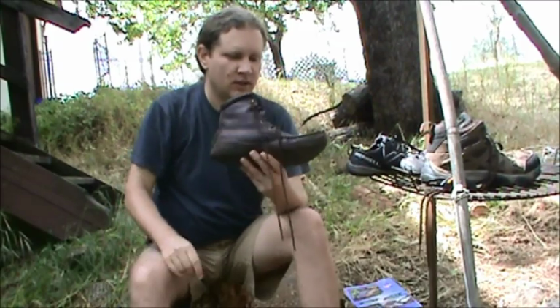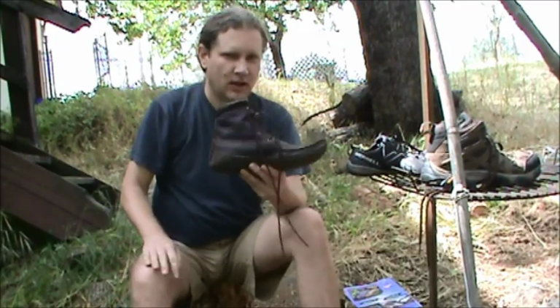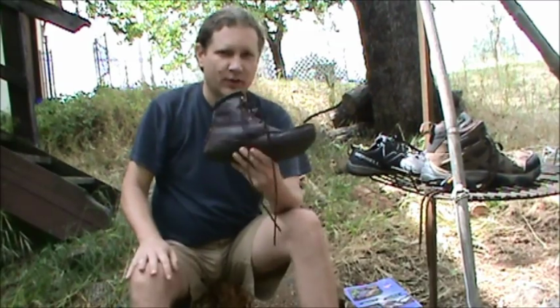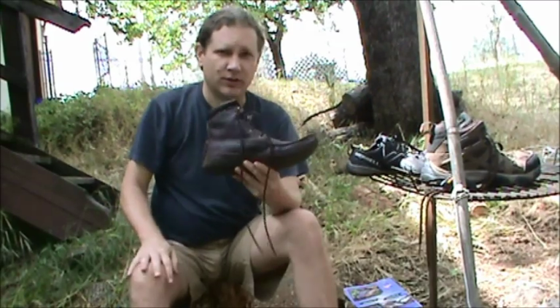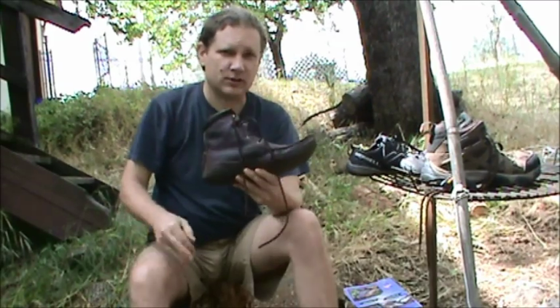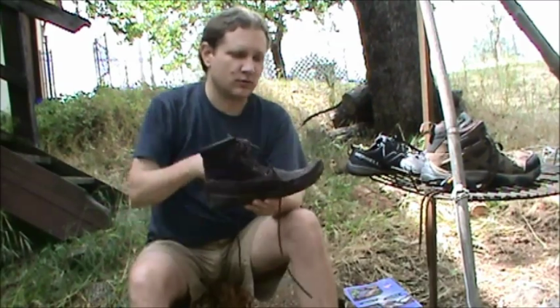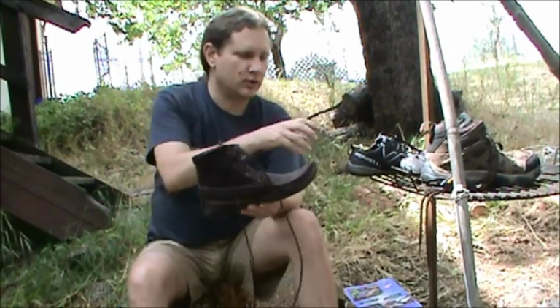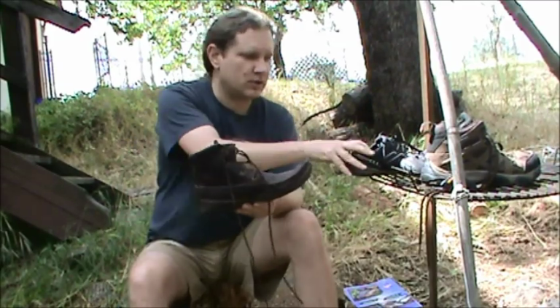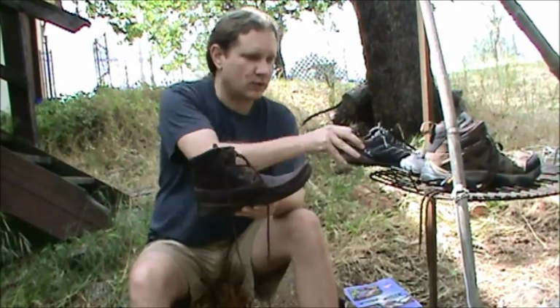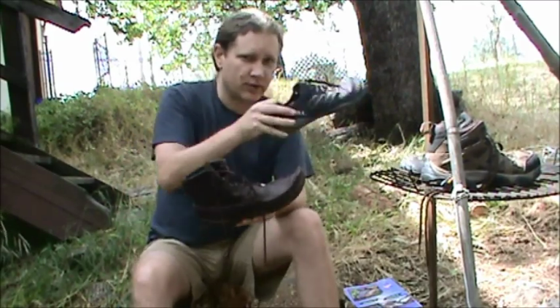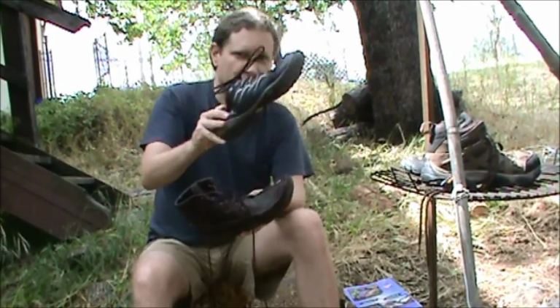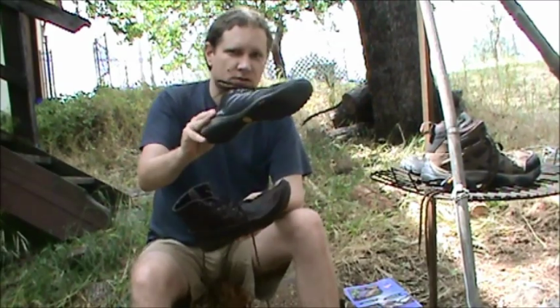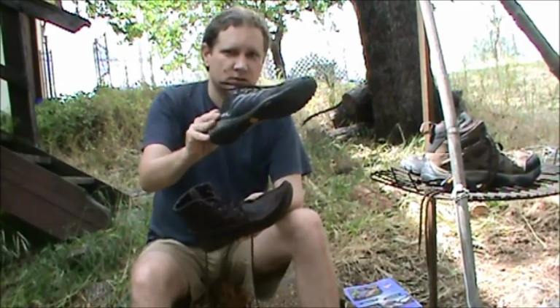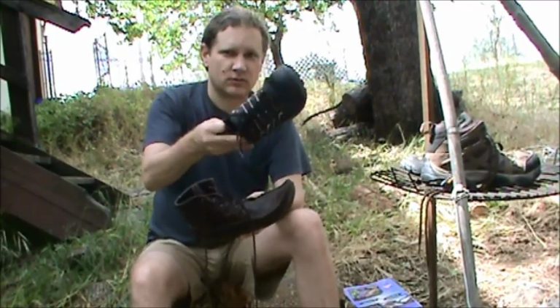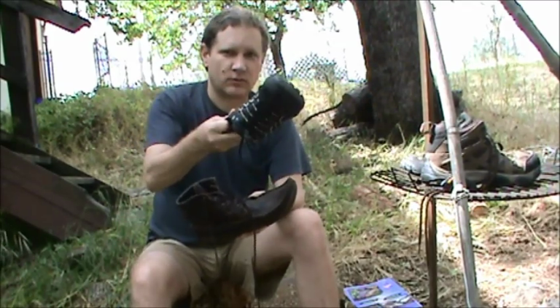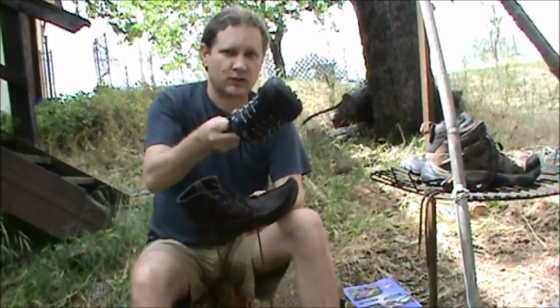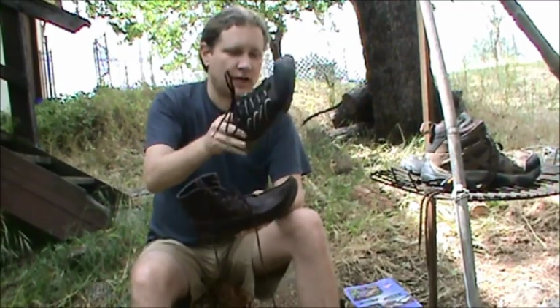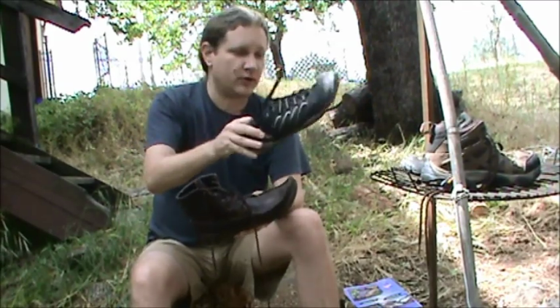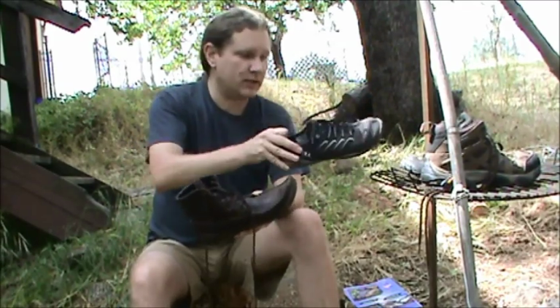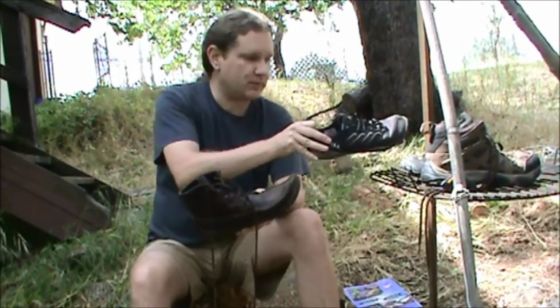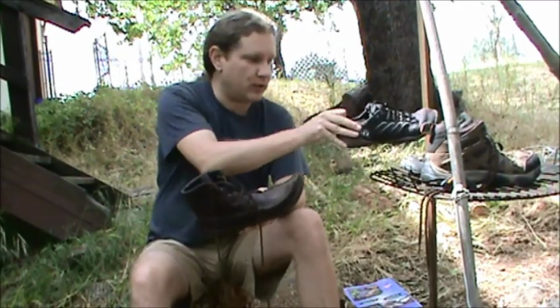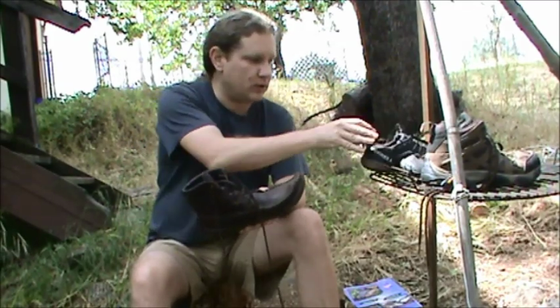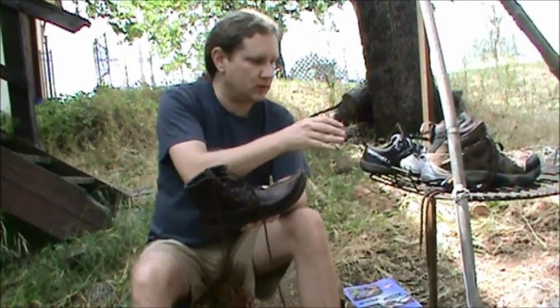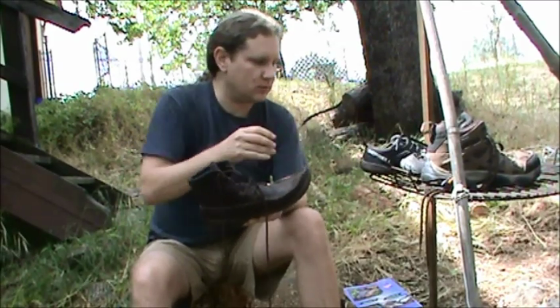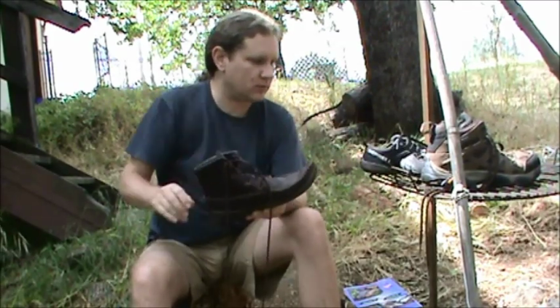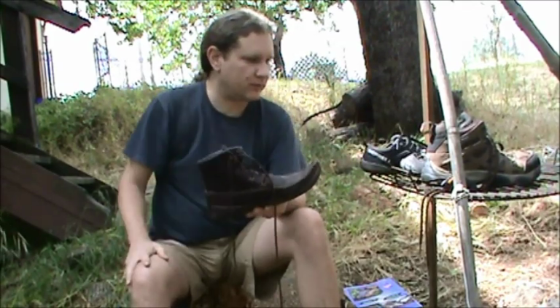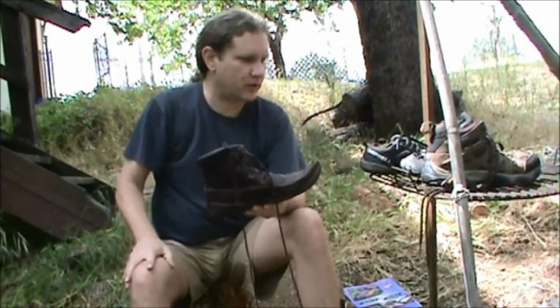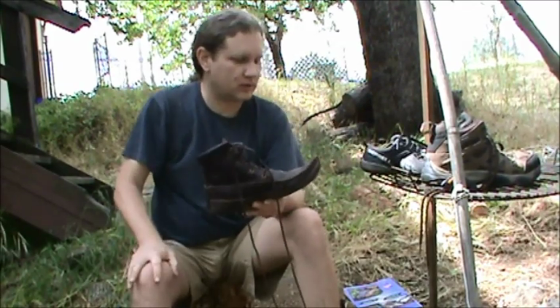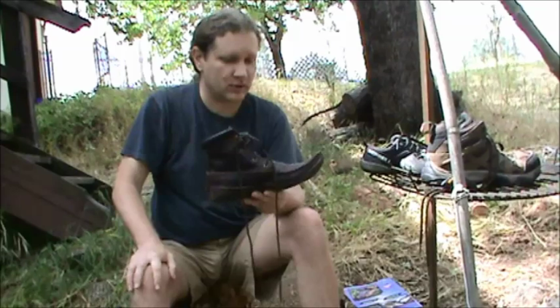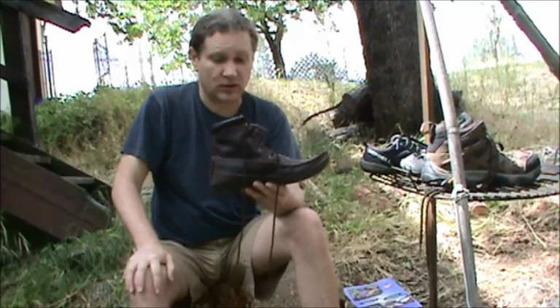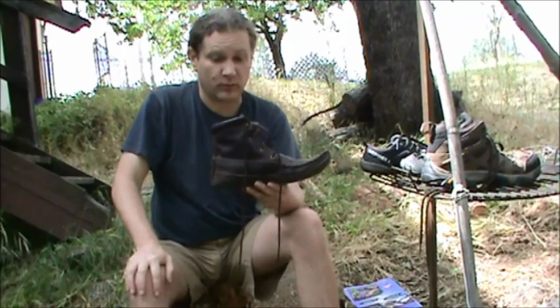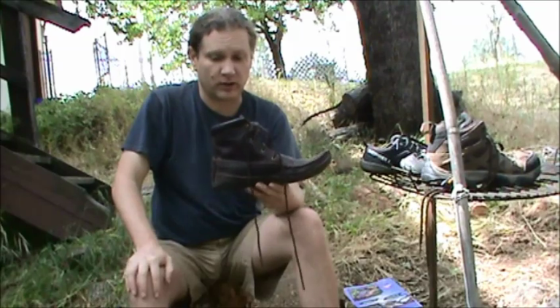So I wear these in the woods and I wear these around town, and that's about it — quite frankly, that's all I wear.